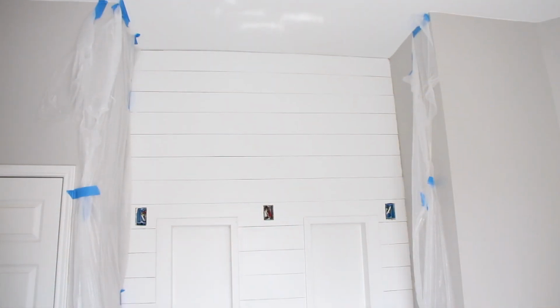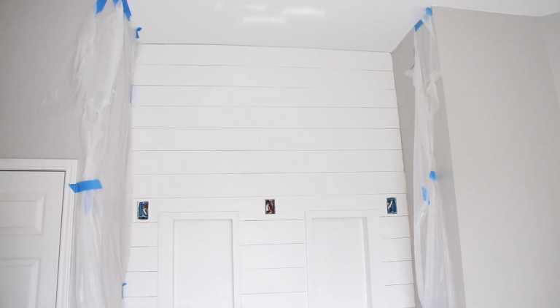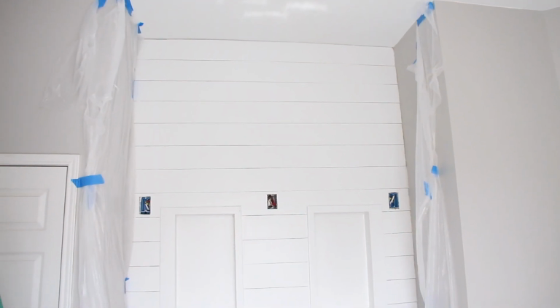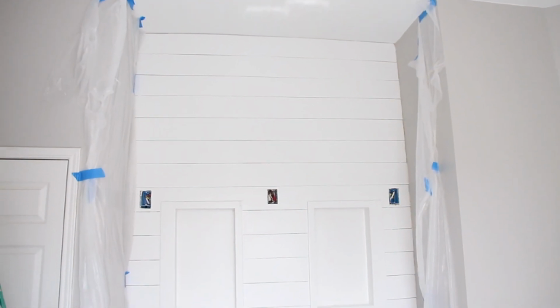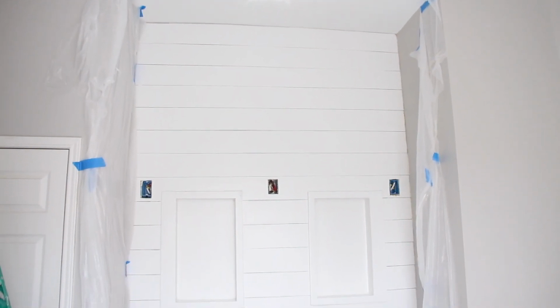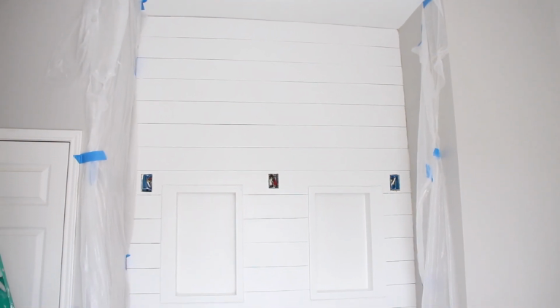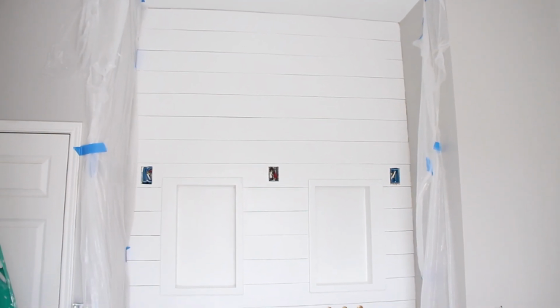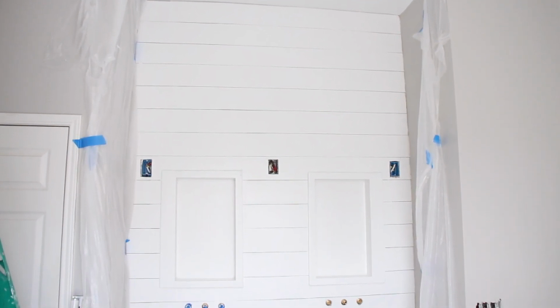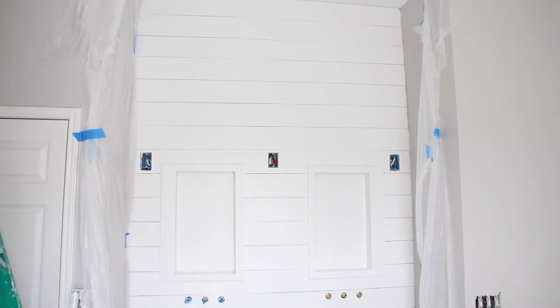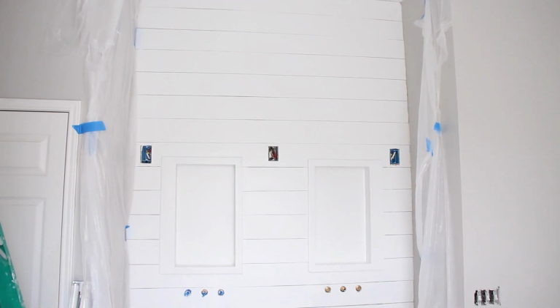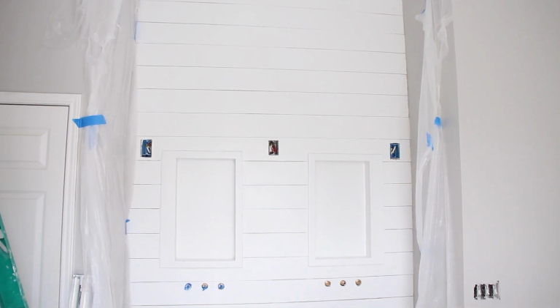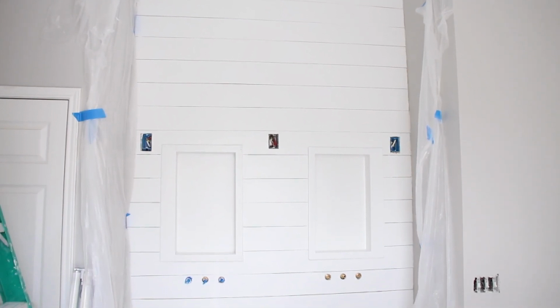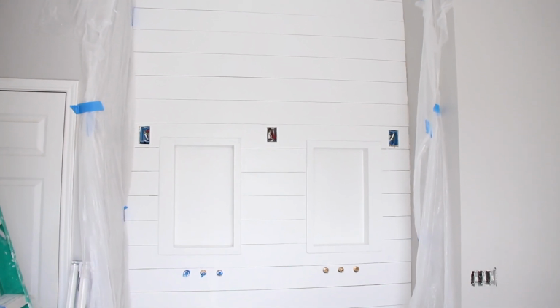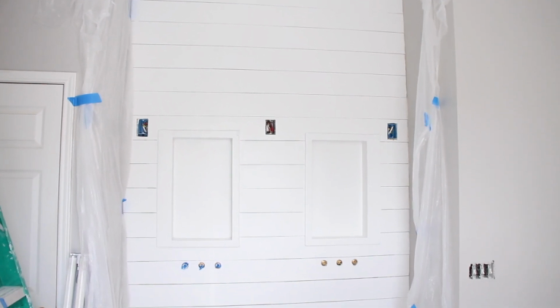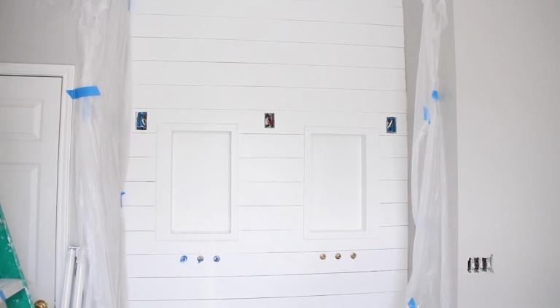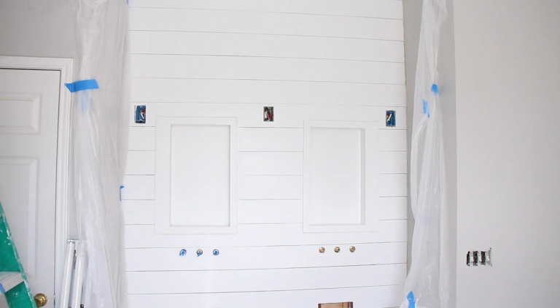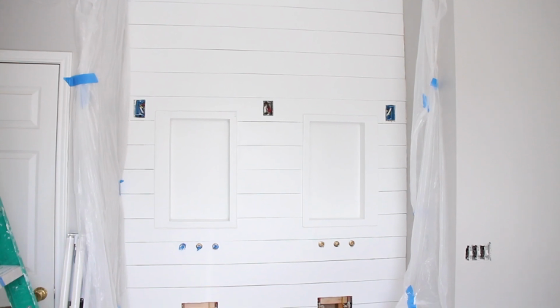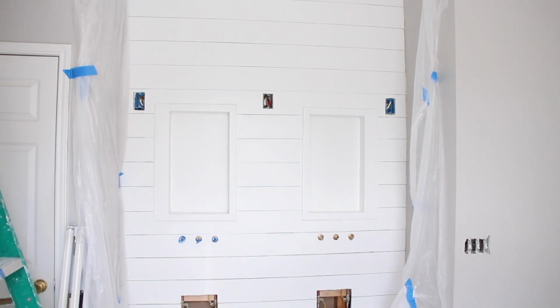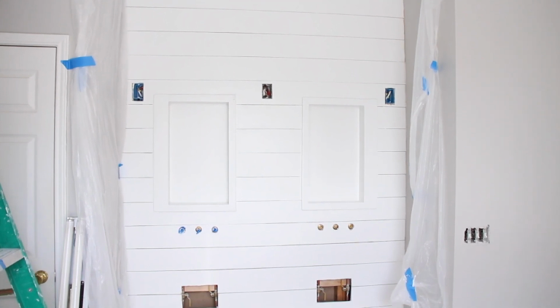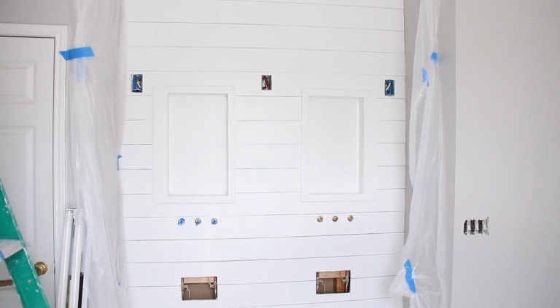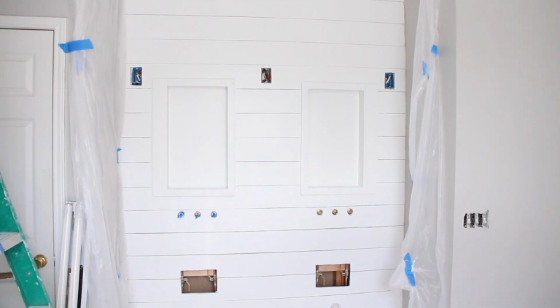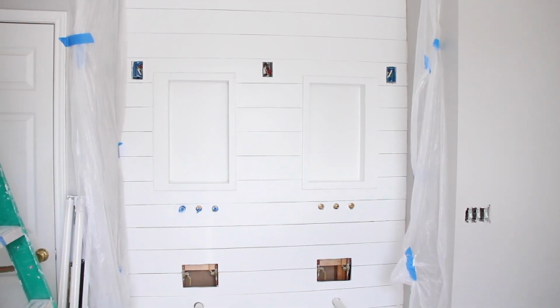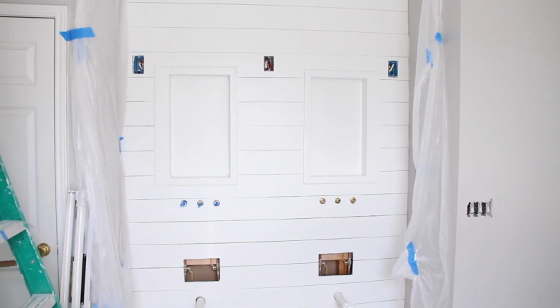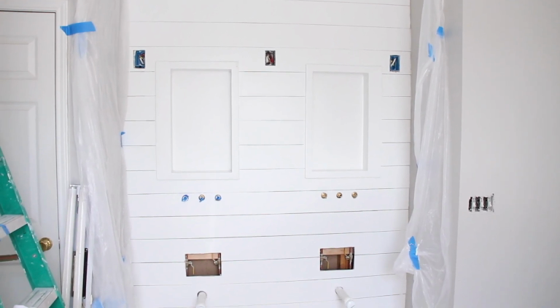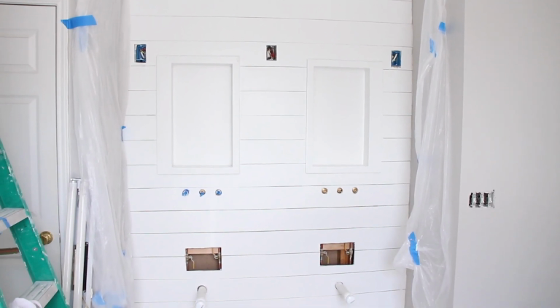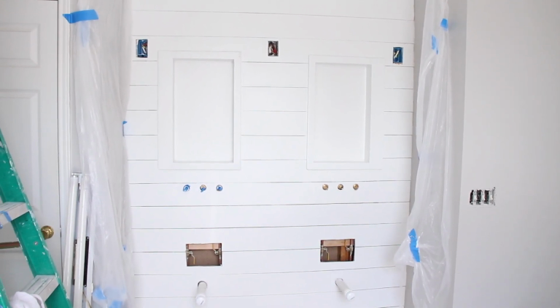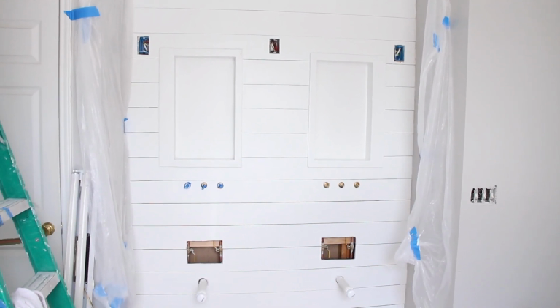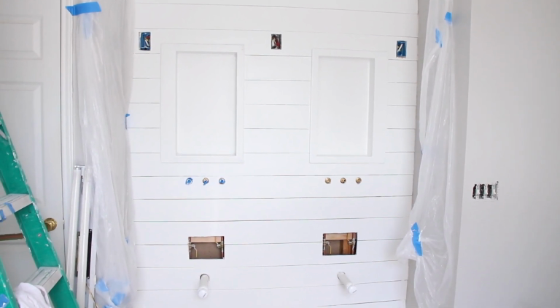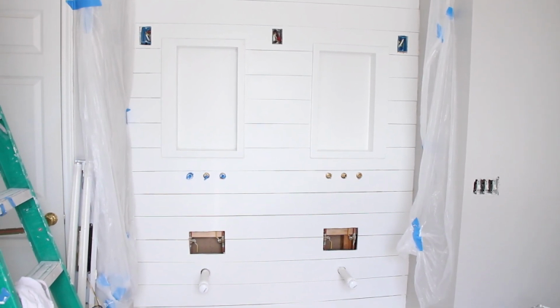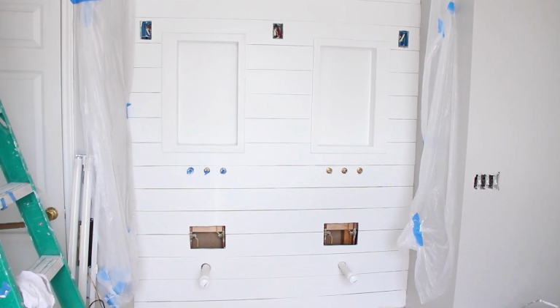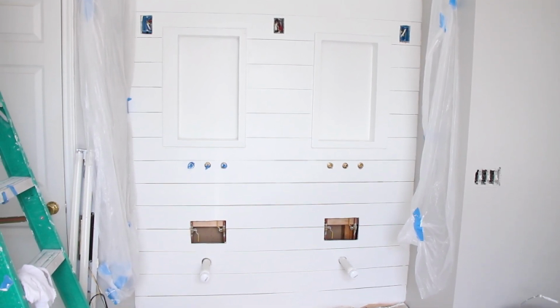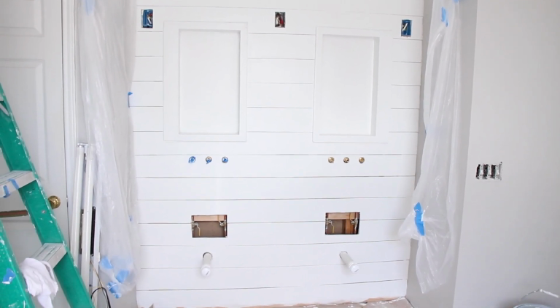When we were ready to paint, we masked the walls, primed the wall, and then used two coats of Sherwin-Williams semi-gloss paint. Came out real nice.